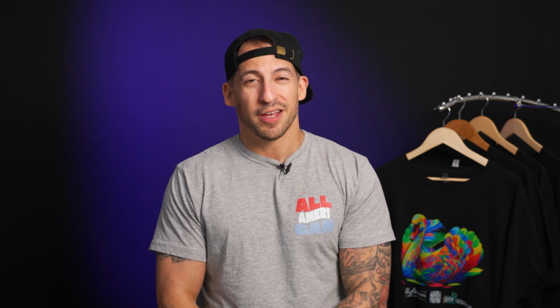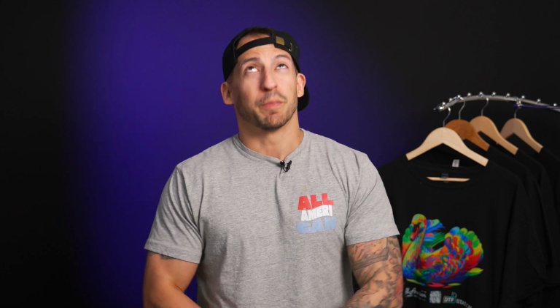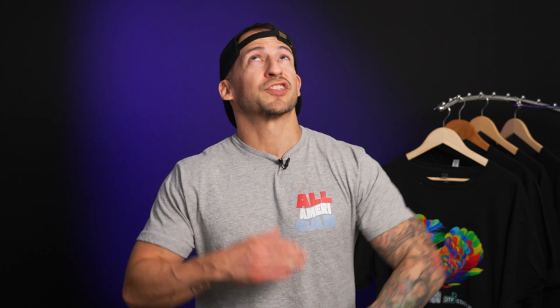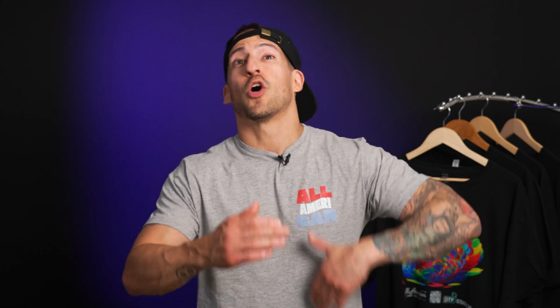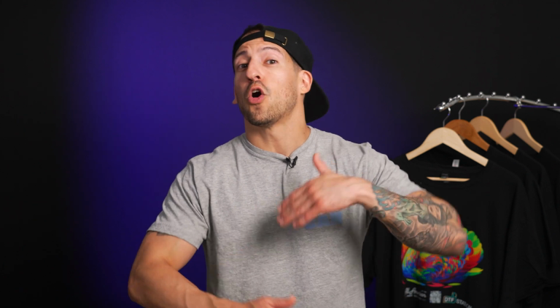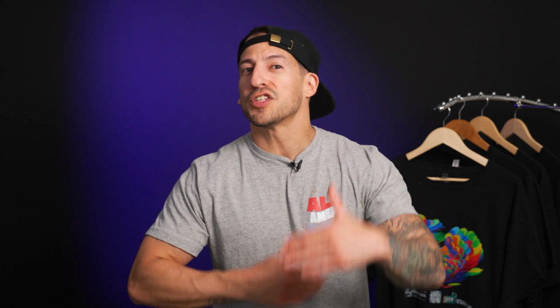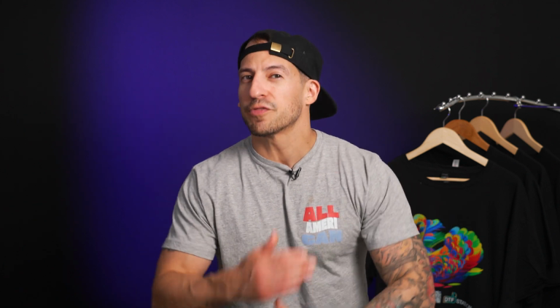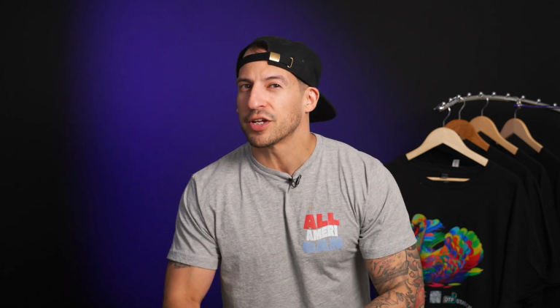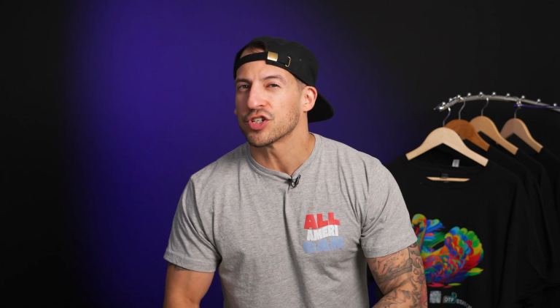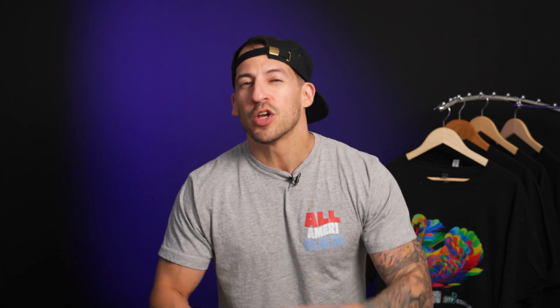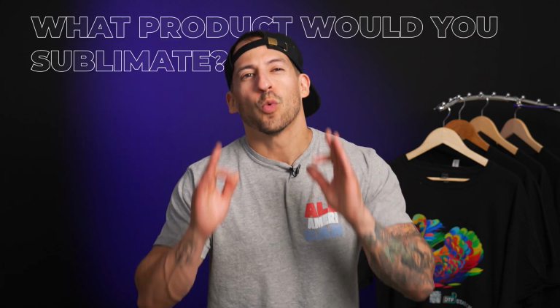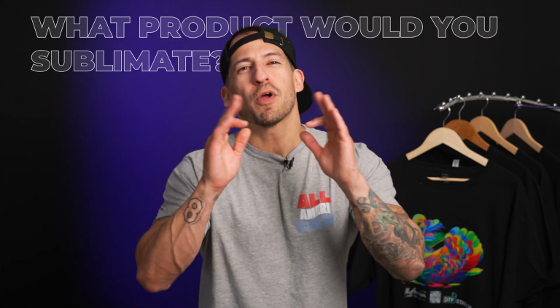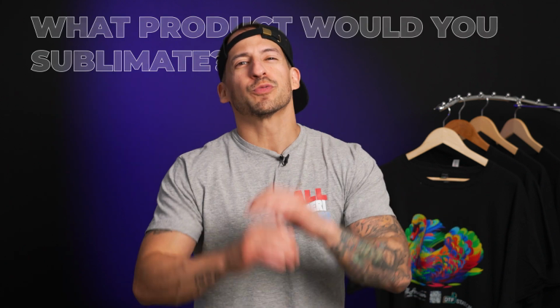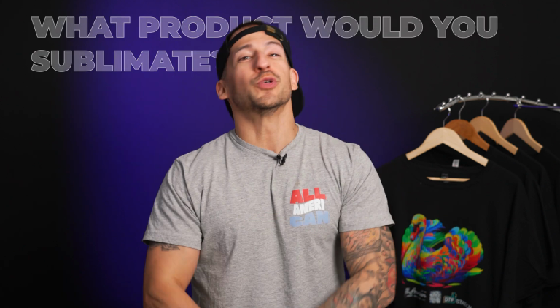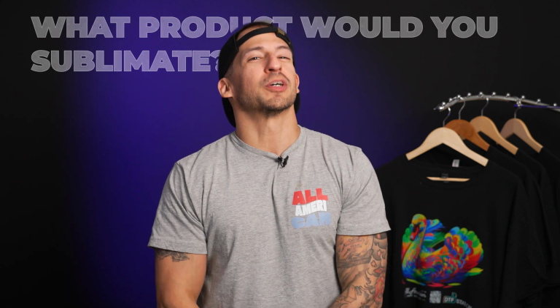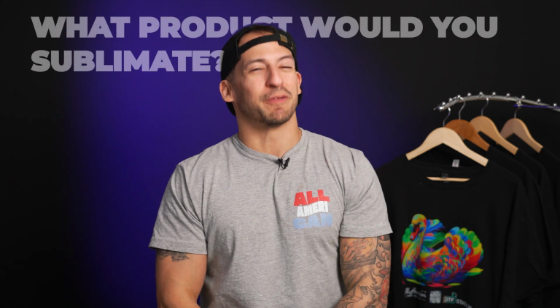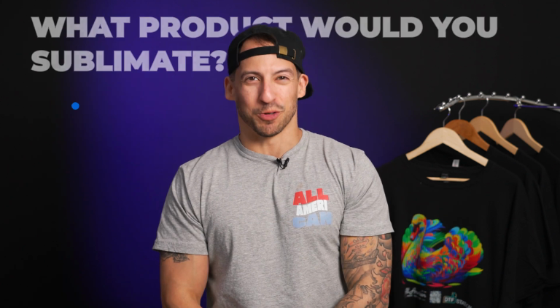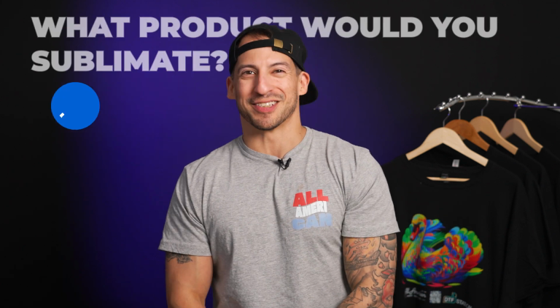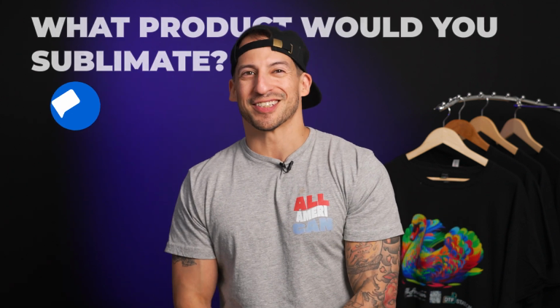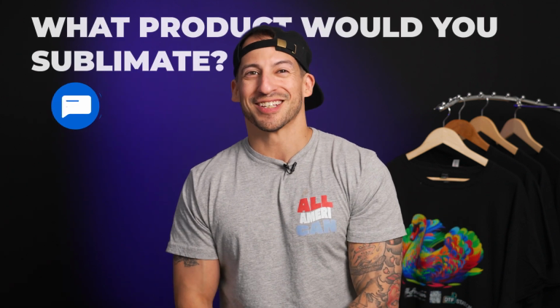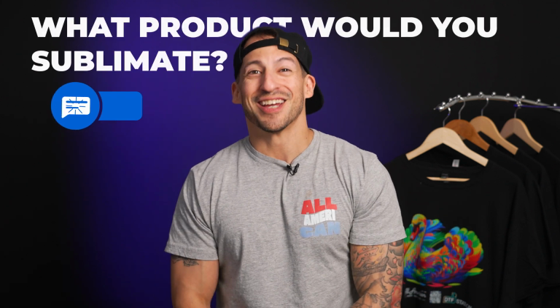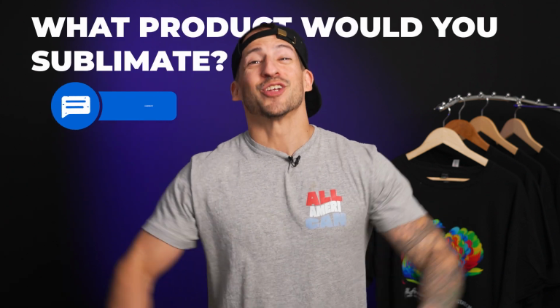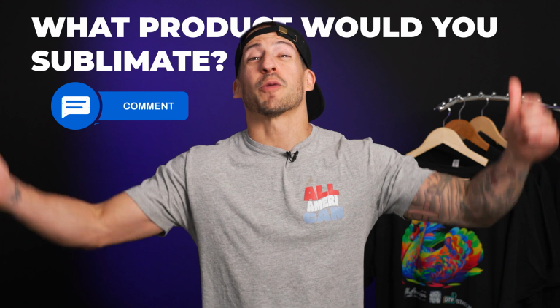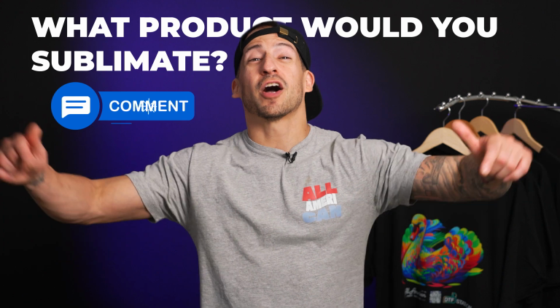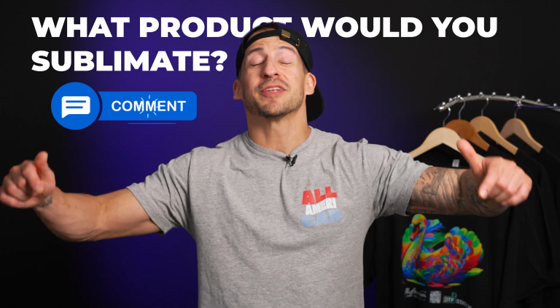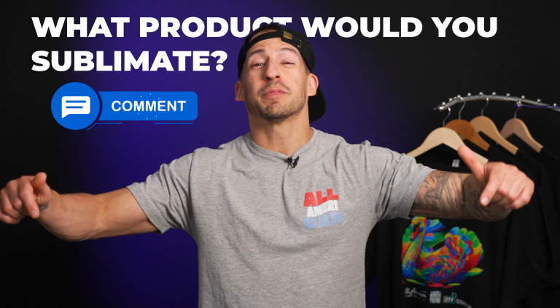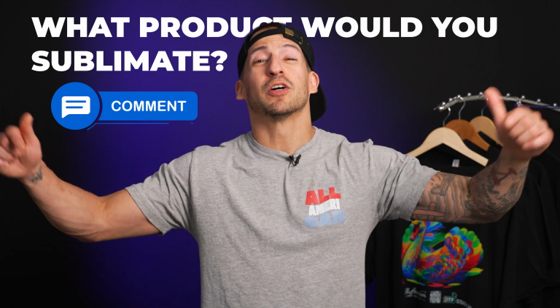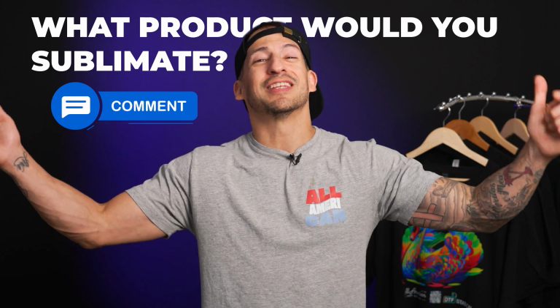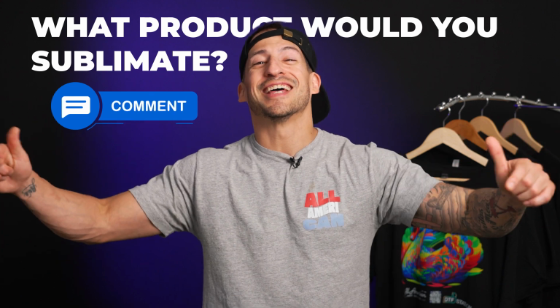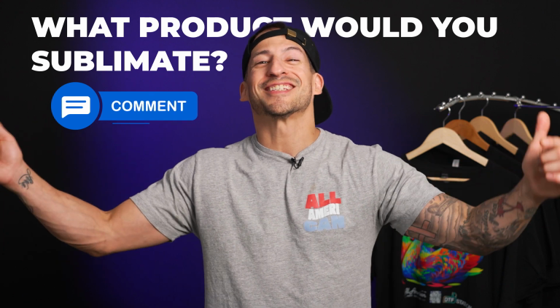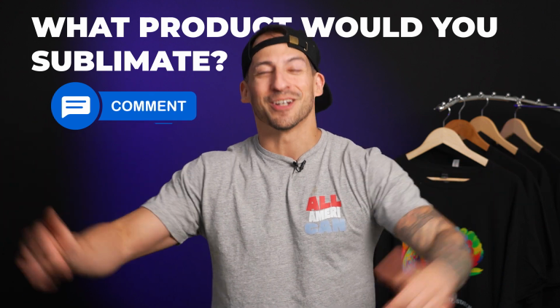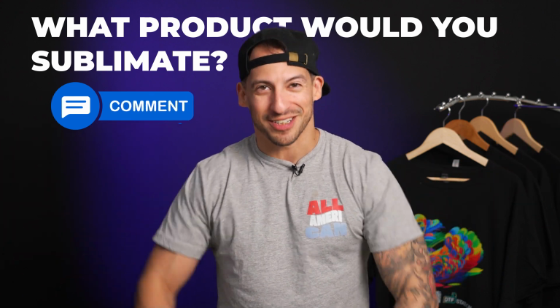Now based on all this information, what products would you sublimate for your business? Drop a comment down below, let us hear it.